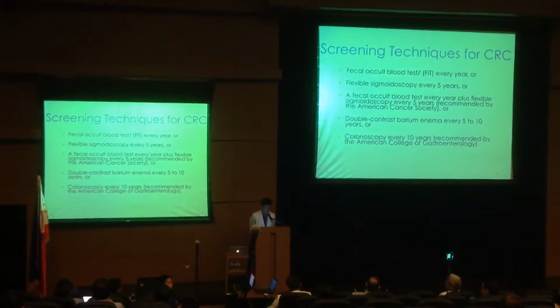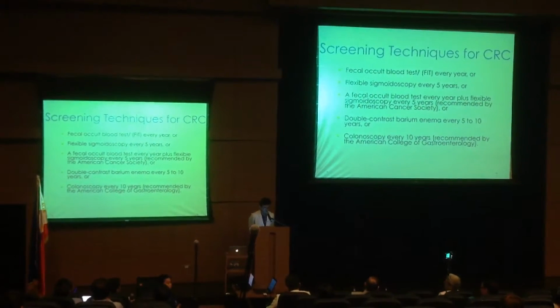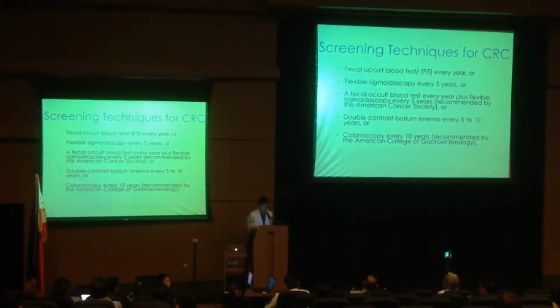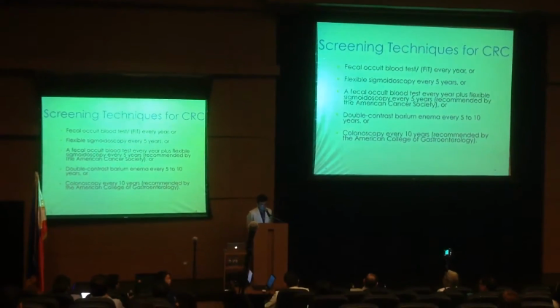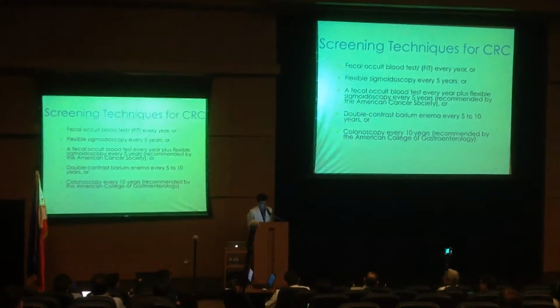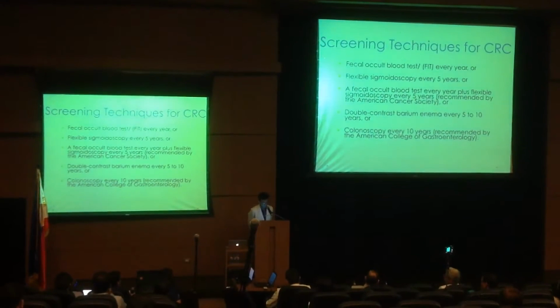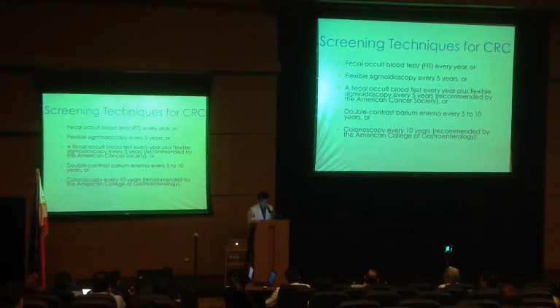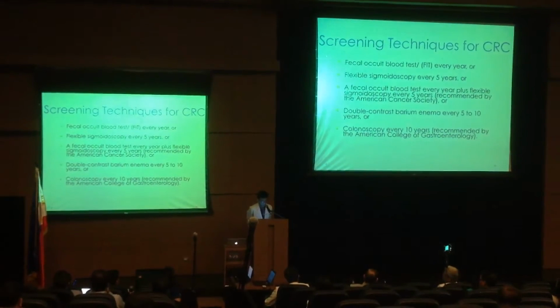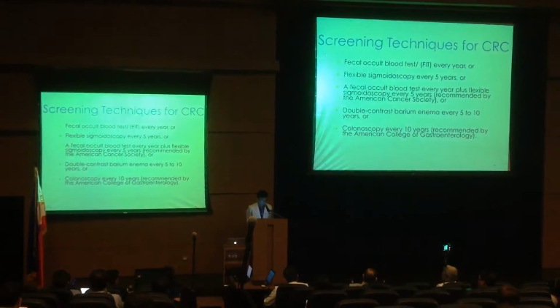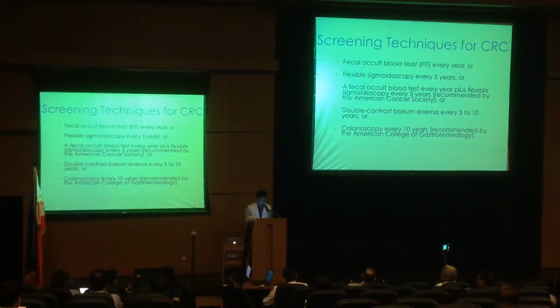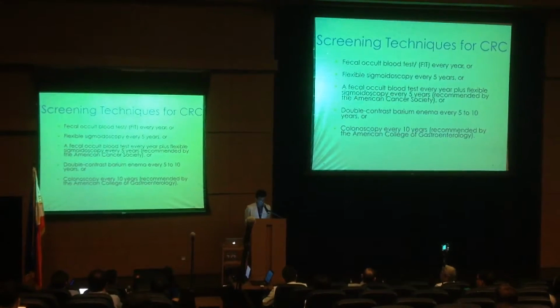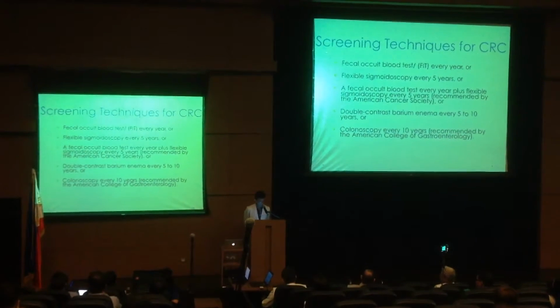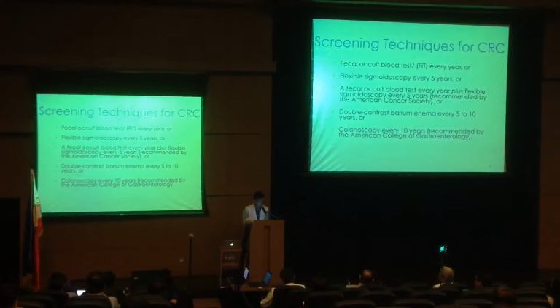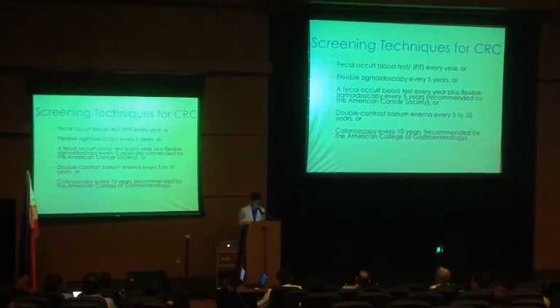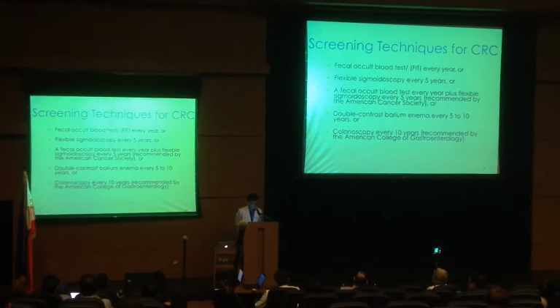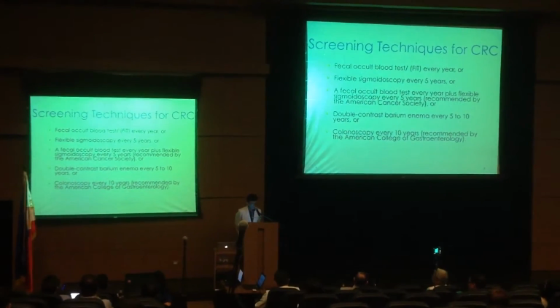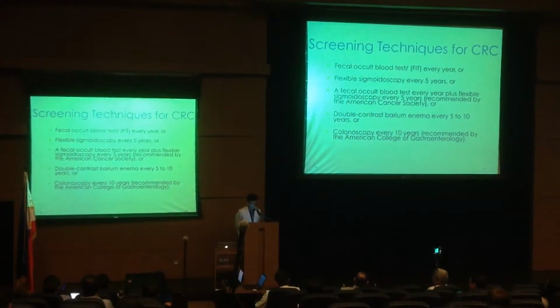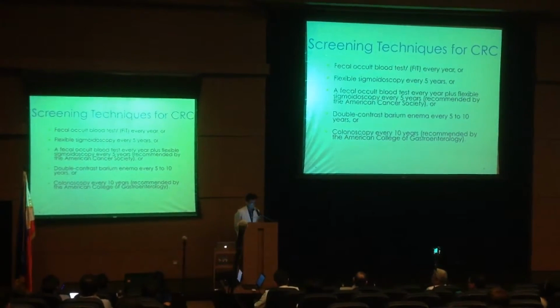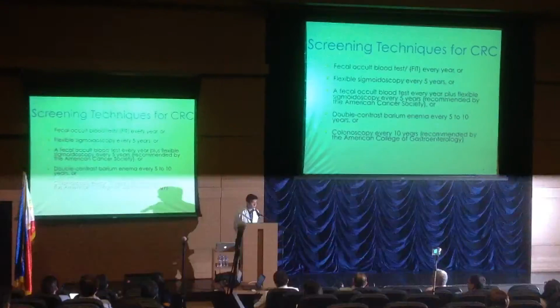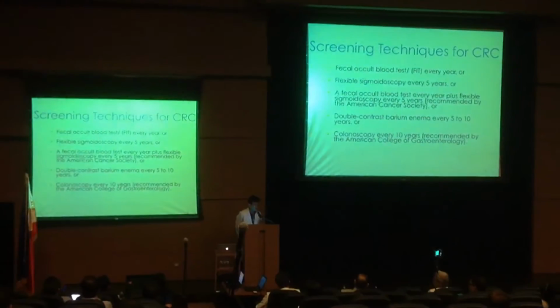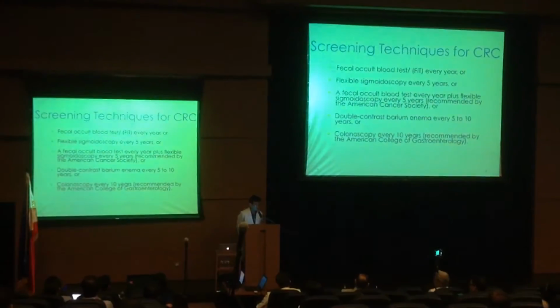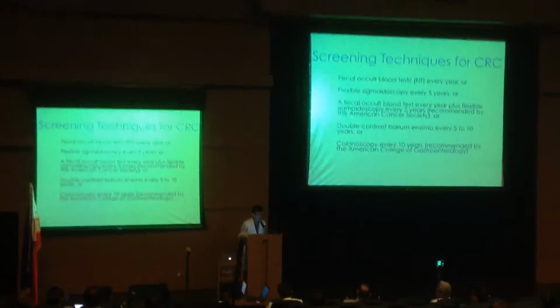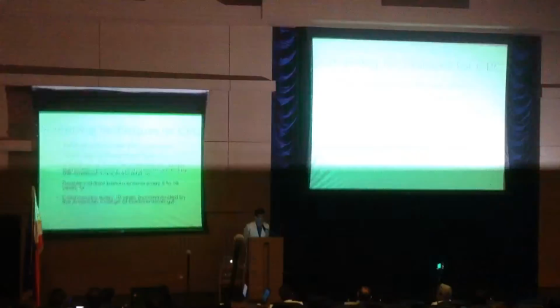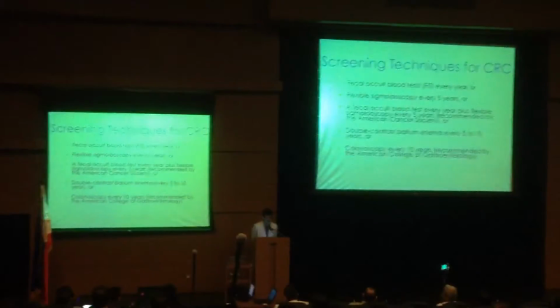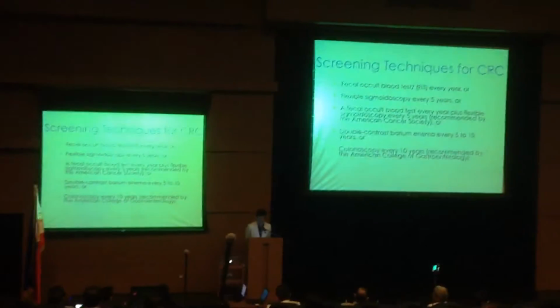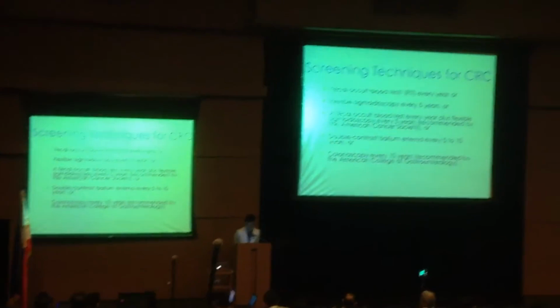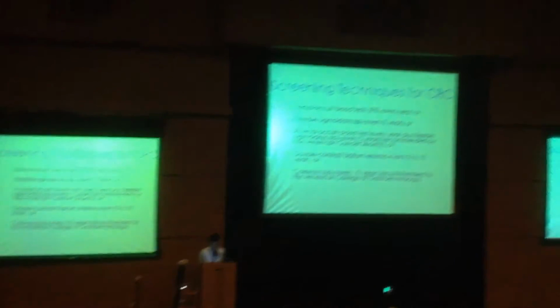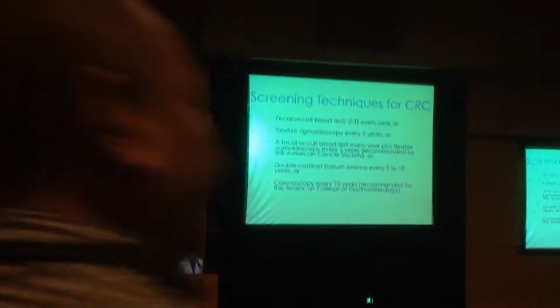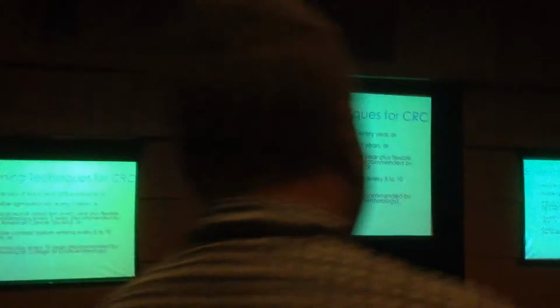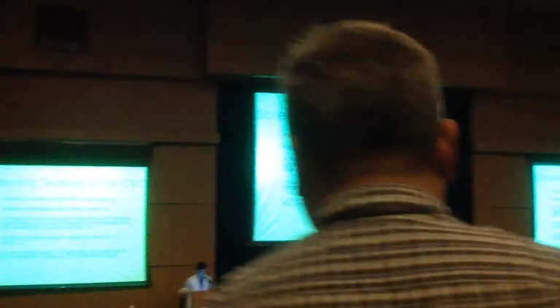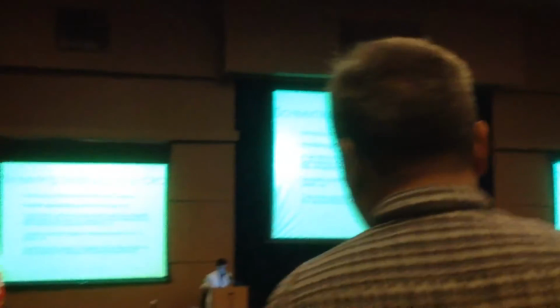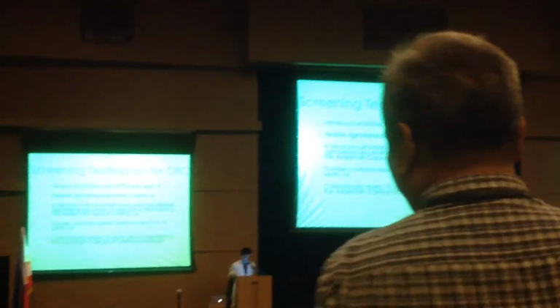Other options include global coccus-marion antenna every 5 to 10 years, or colonoscopy every 10 years. This is based on the American College of Classification guidelines.